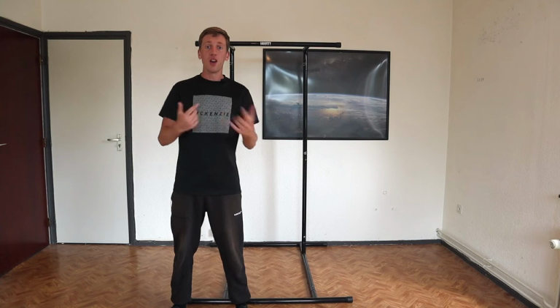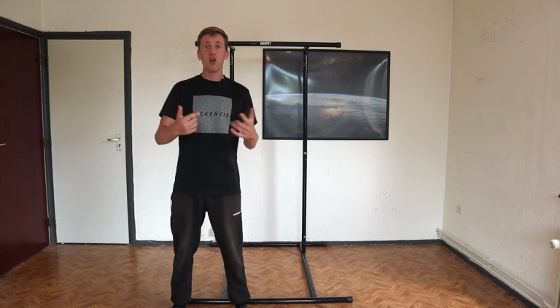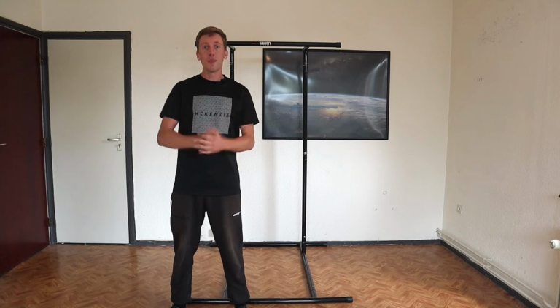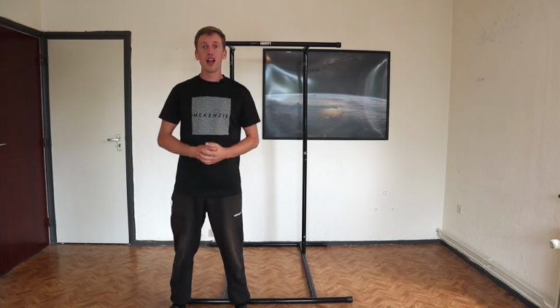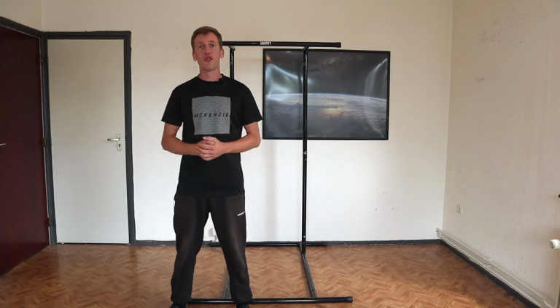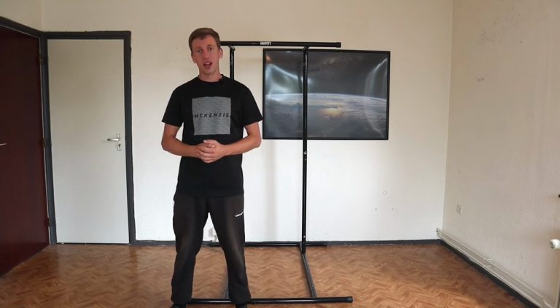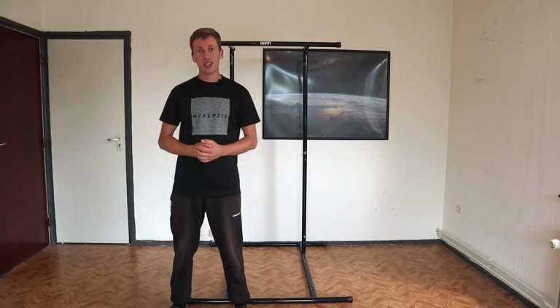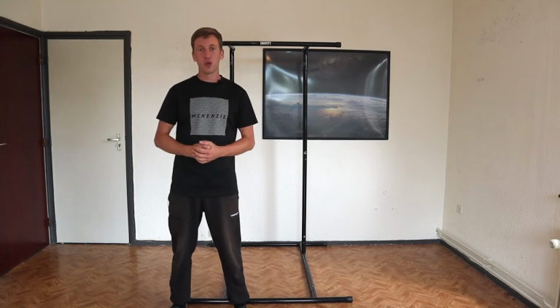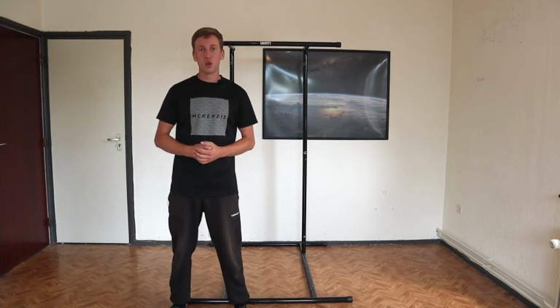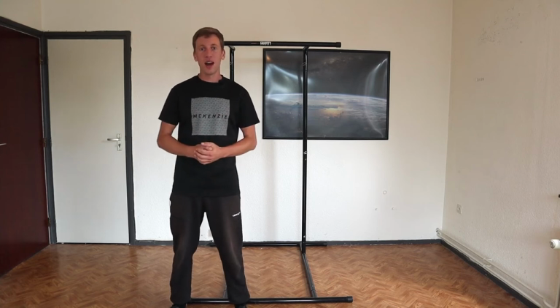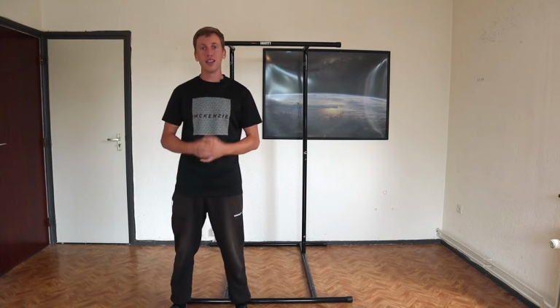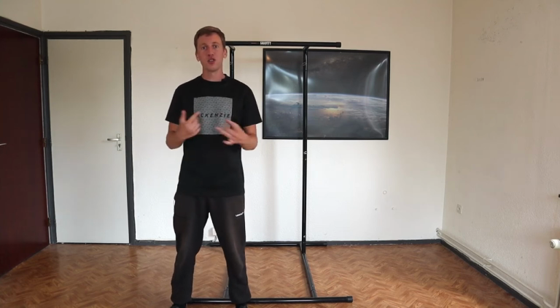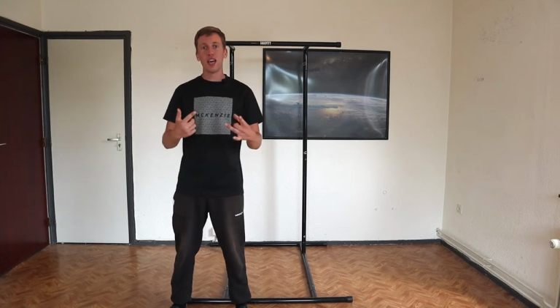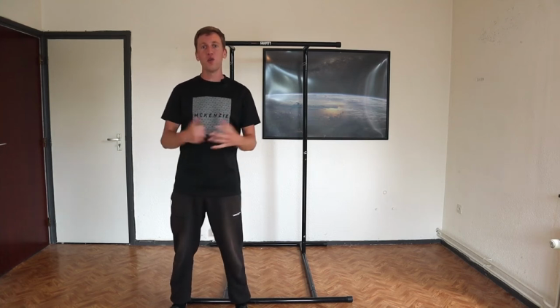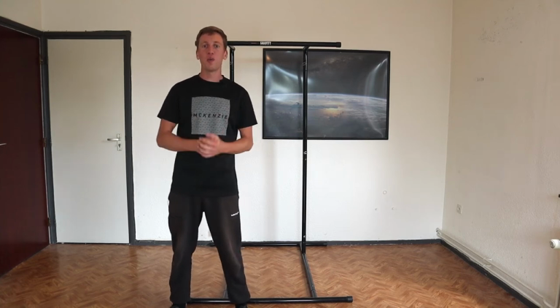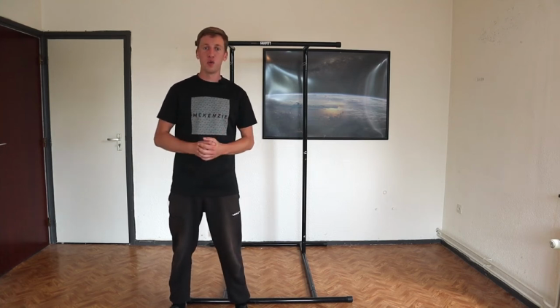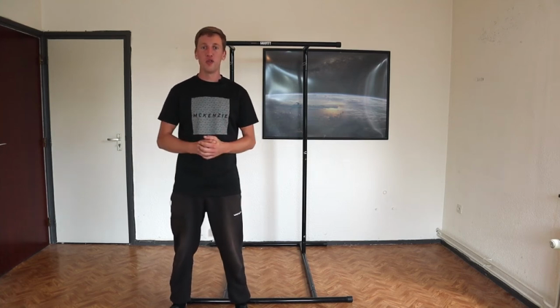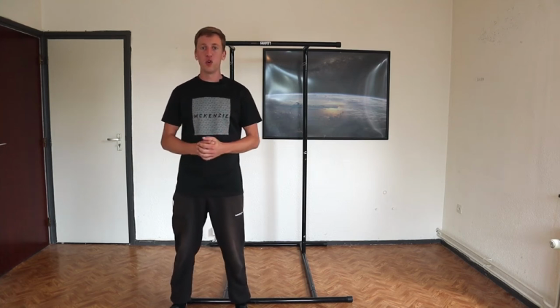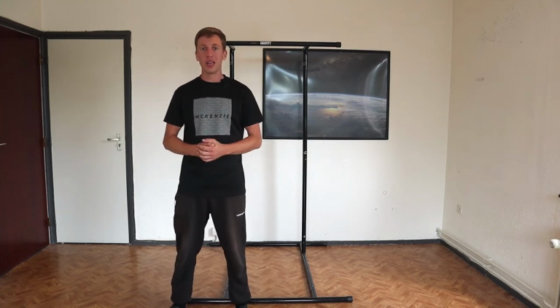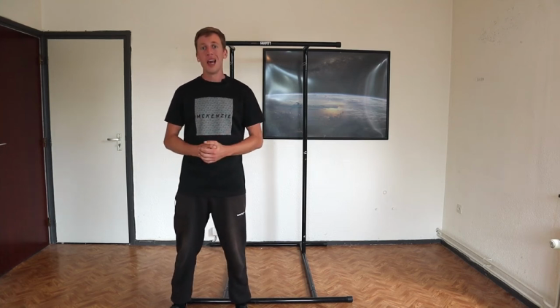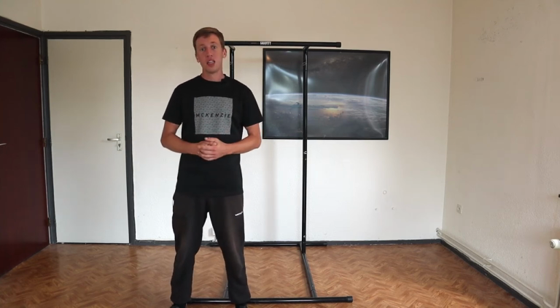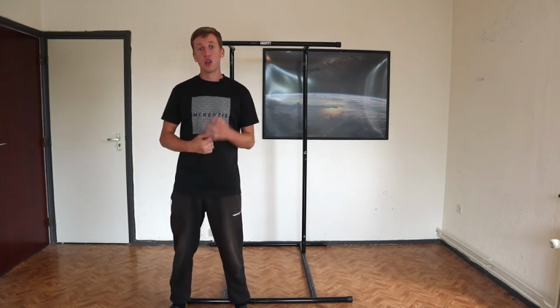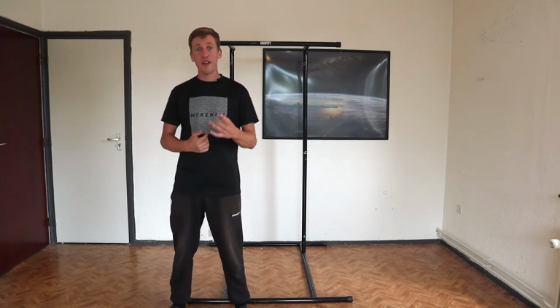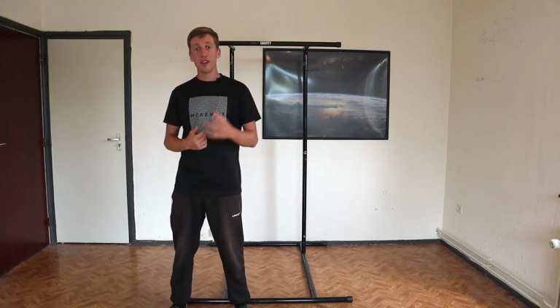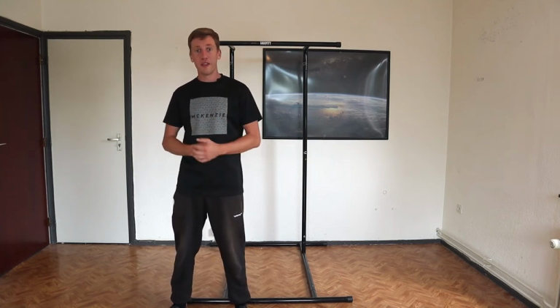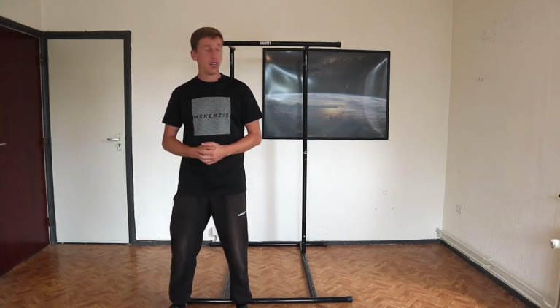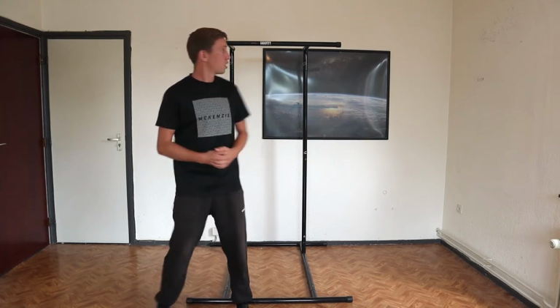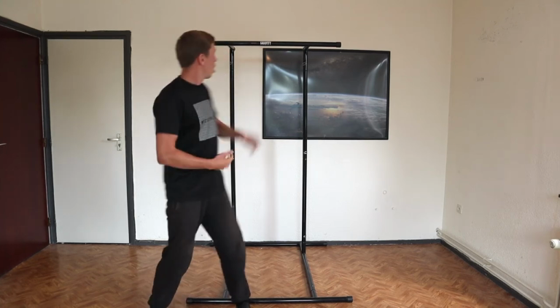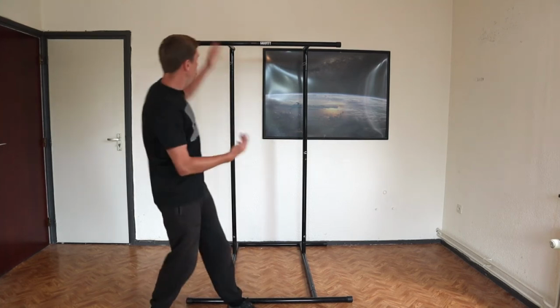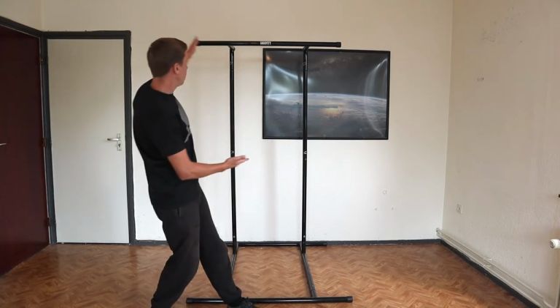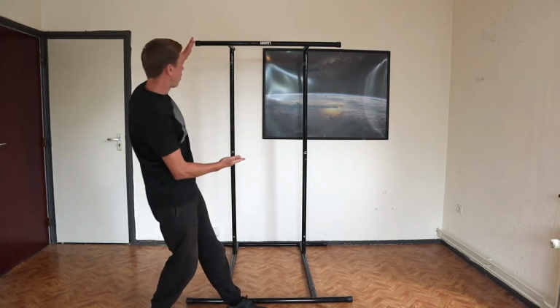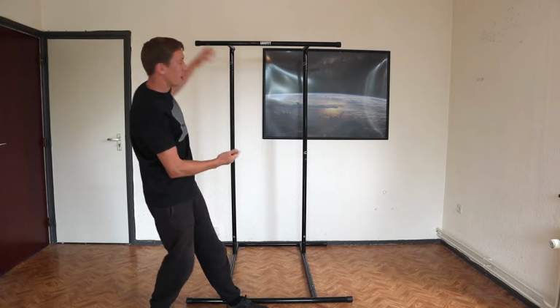Hello, I'm Jelle for Calisthenics Worldwide and today we'll be reviewing the Gravity Fitness Pull-Up Bar.